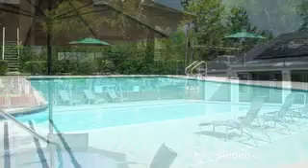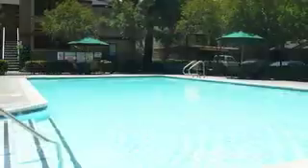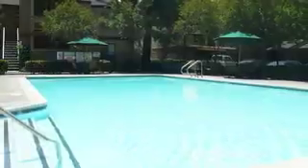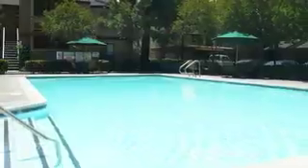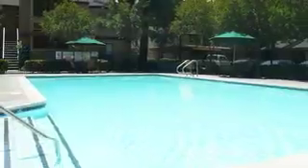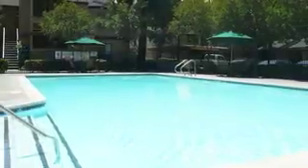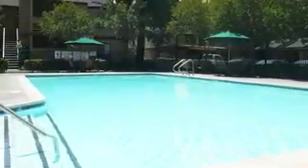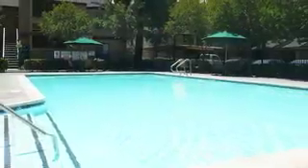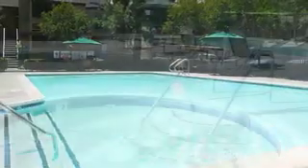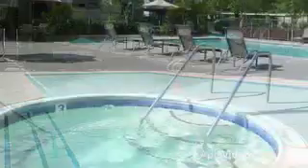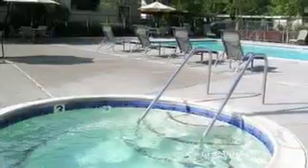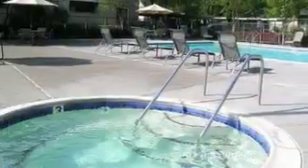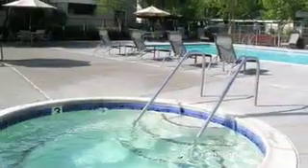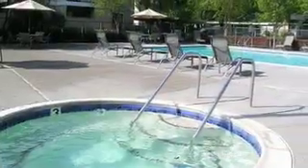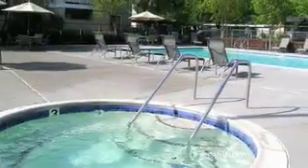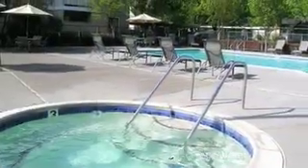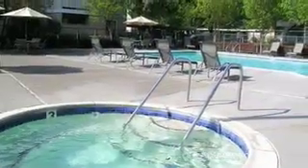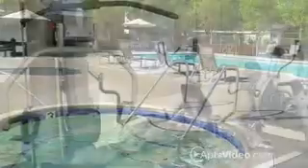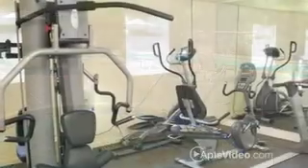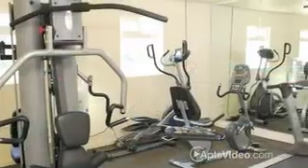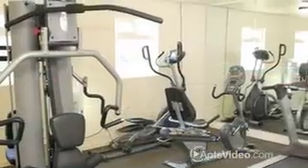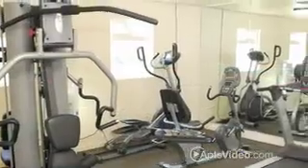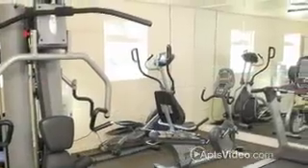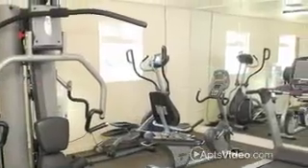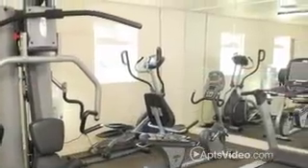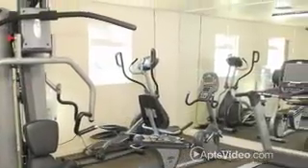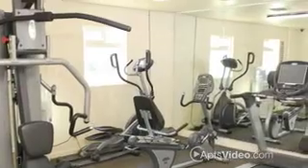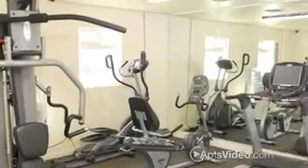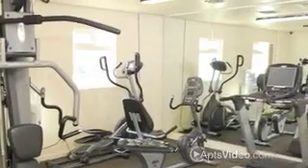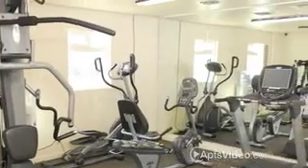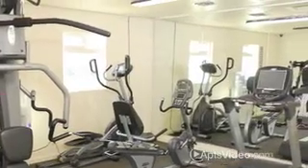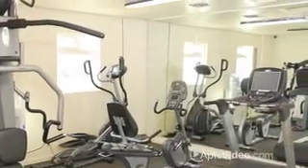Like a gleaming pool, refreshing jacuzzi, and state-of-the-art fitness center and tennis court.